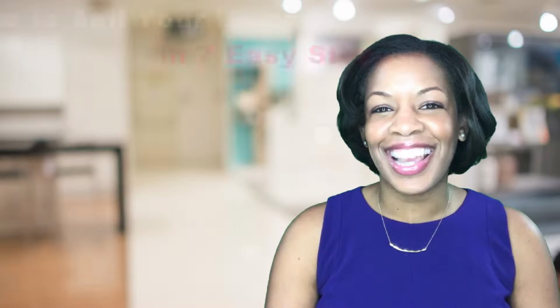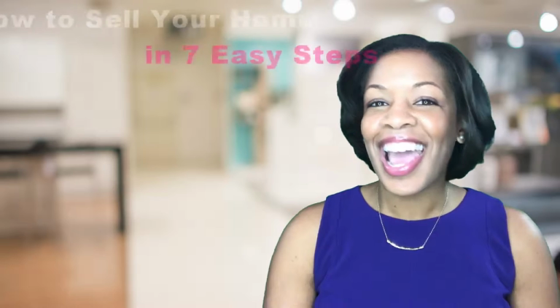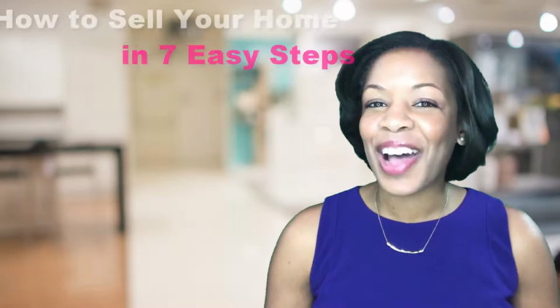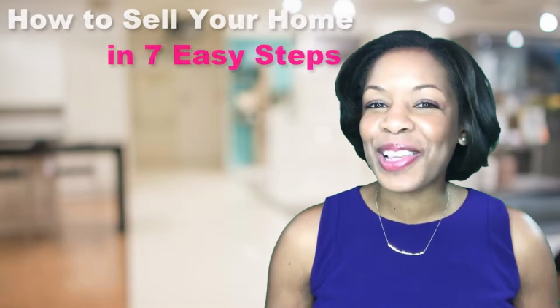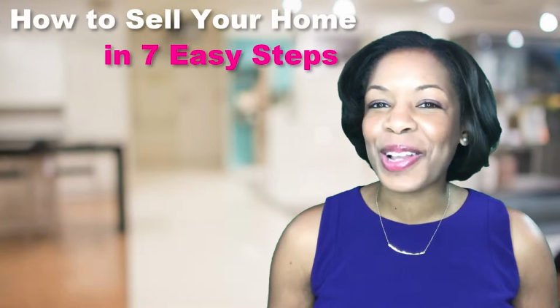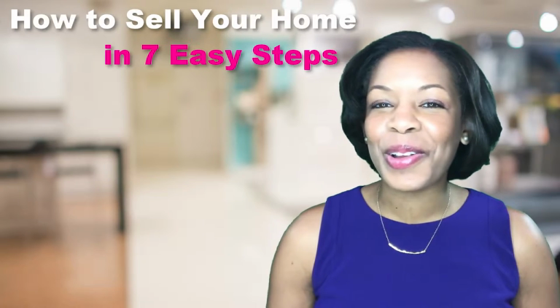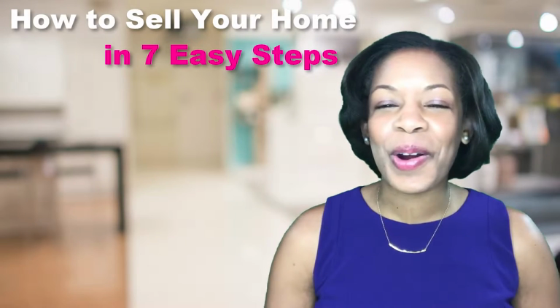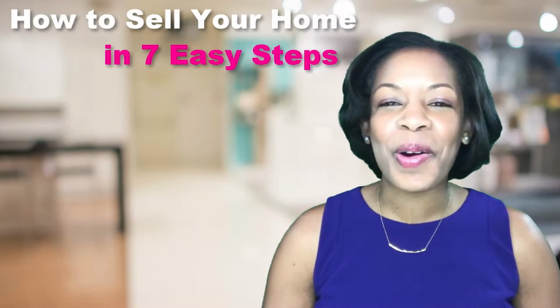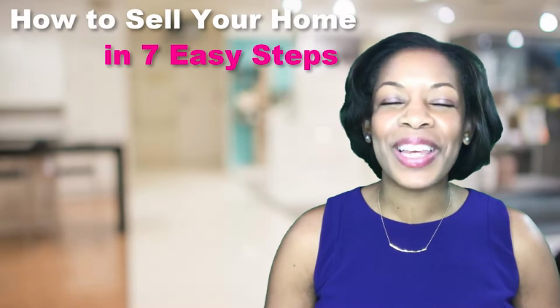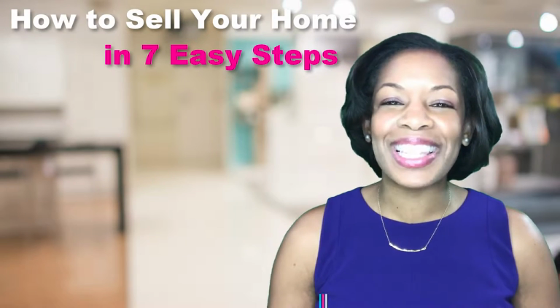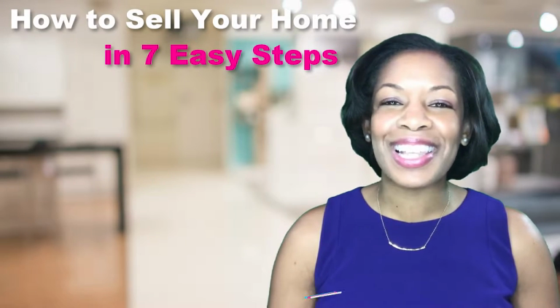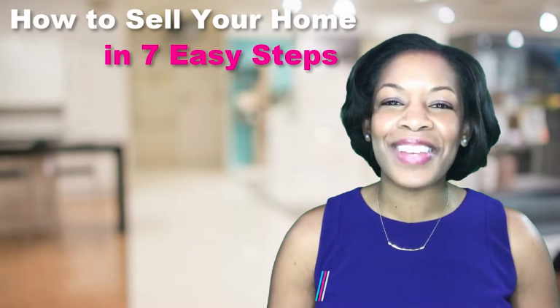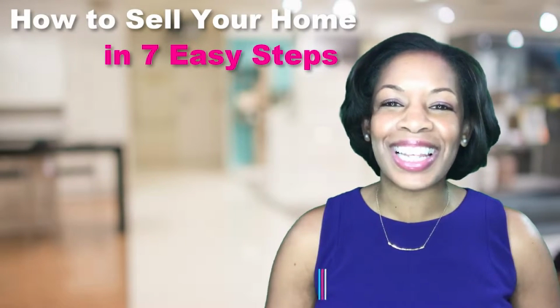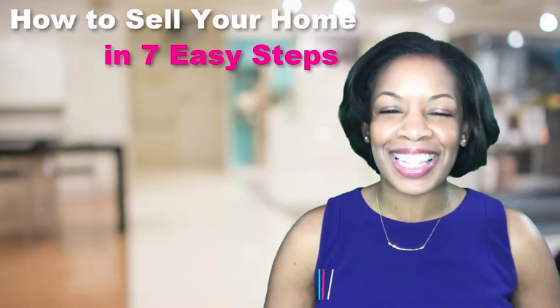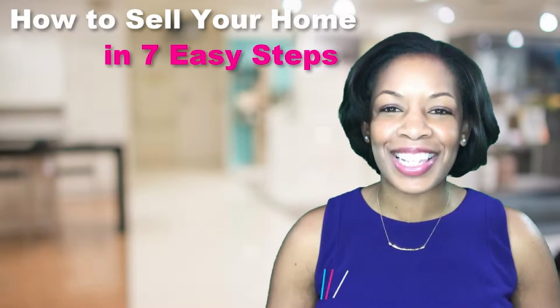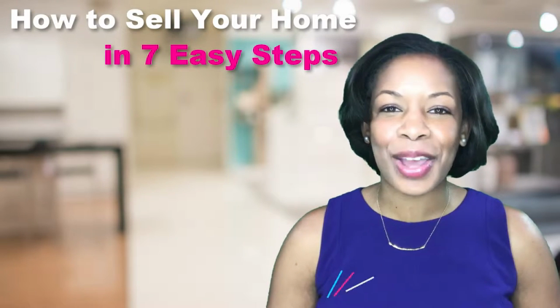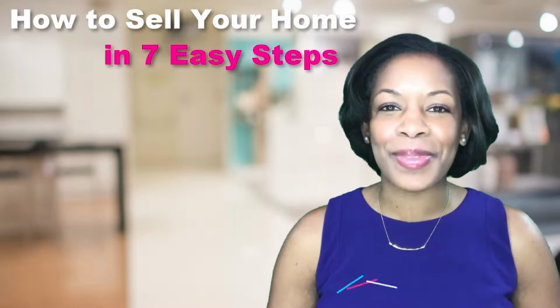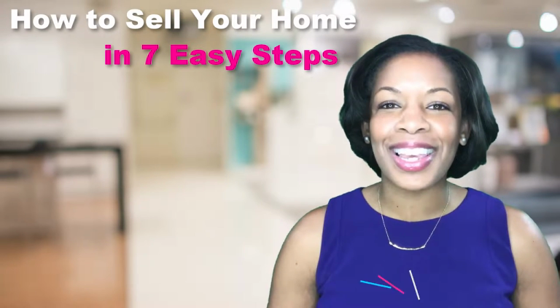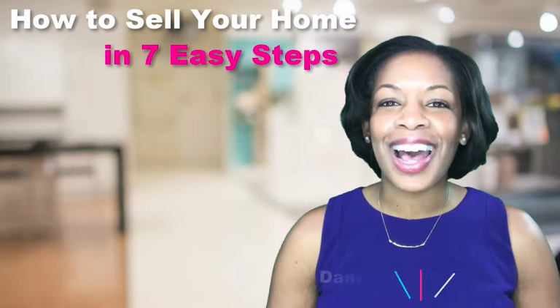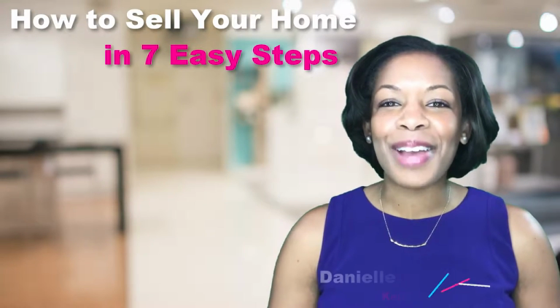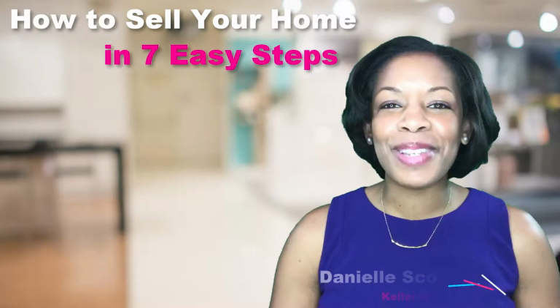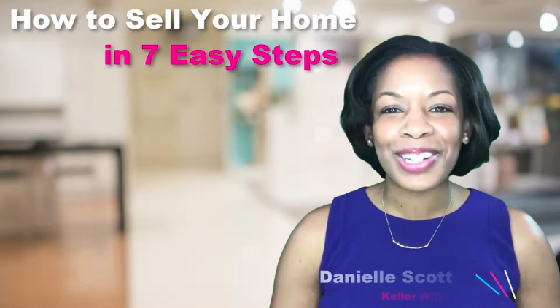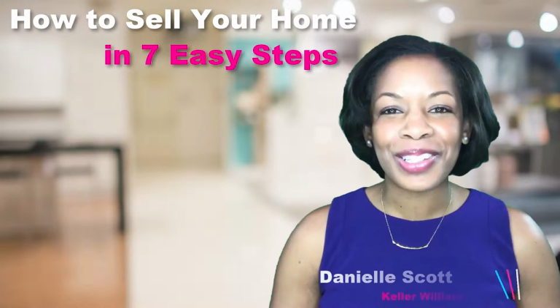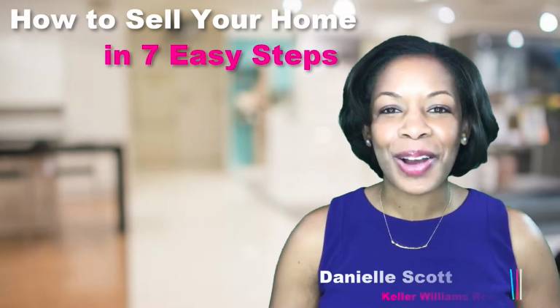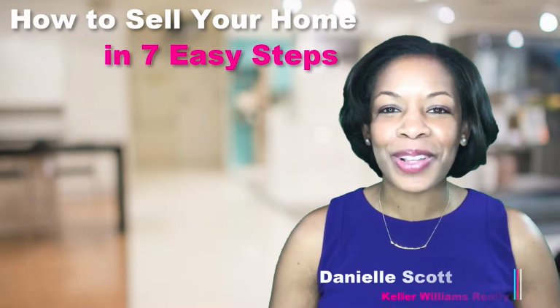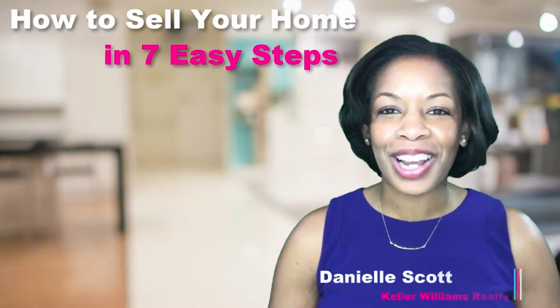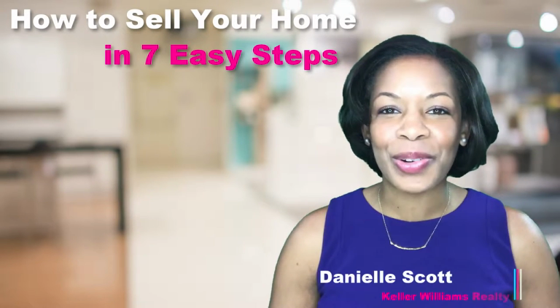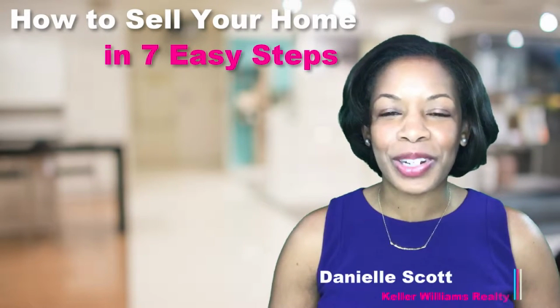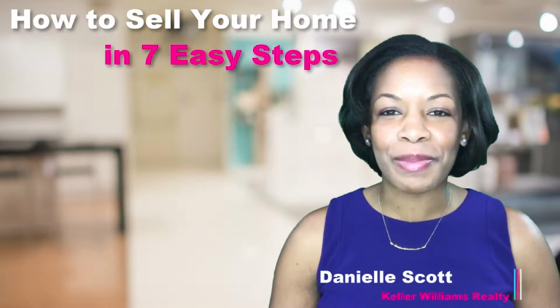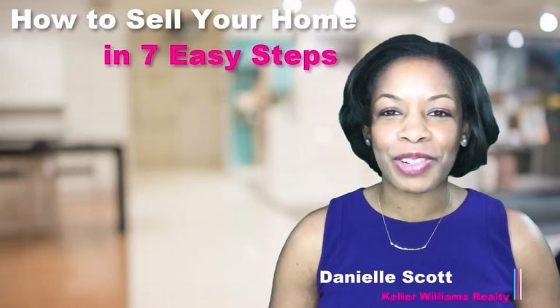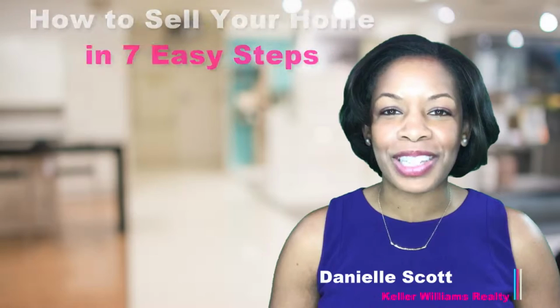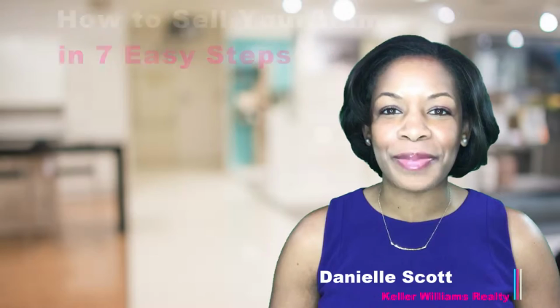How to sell your home in seven easy steps. I'm Danielle Scott with Keller Williams Realty.